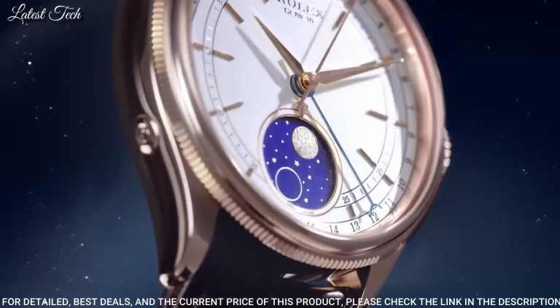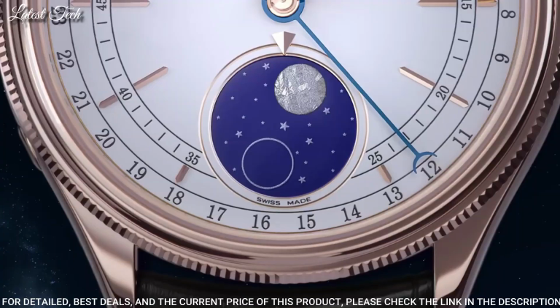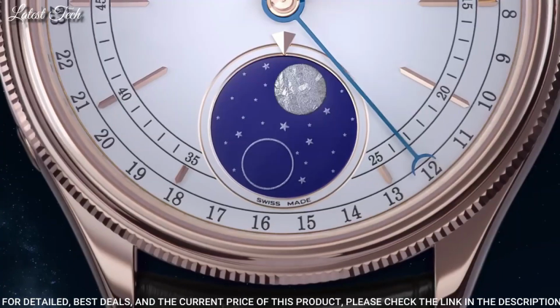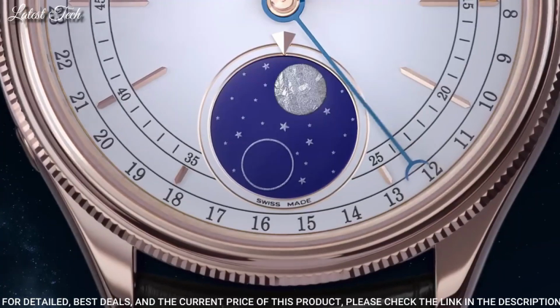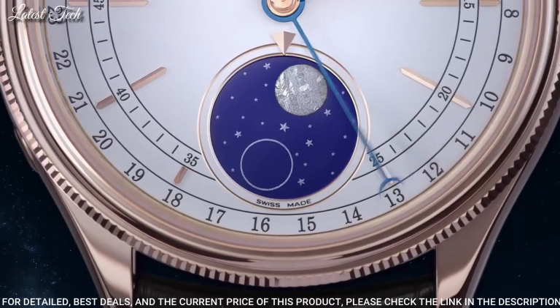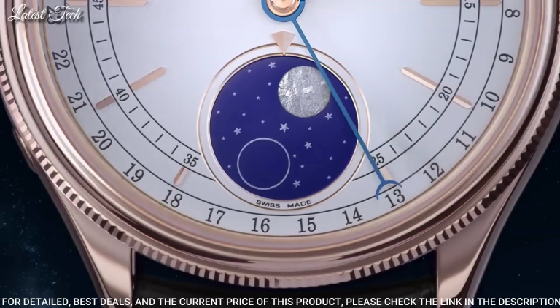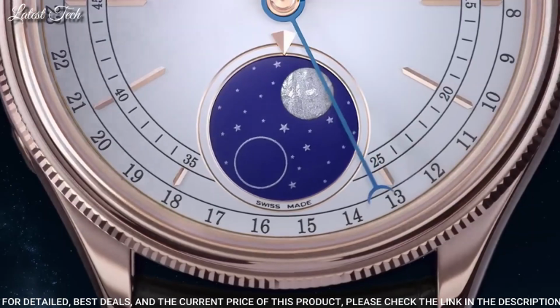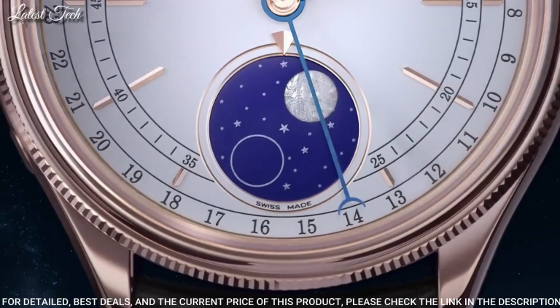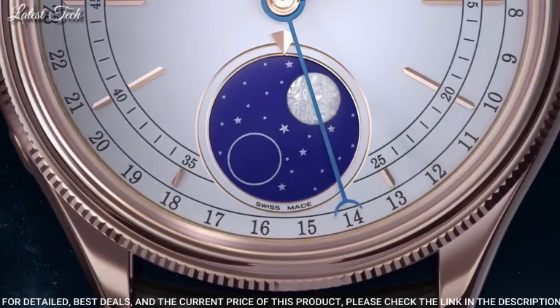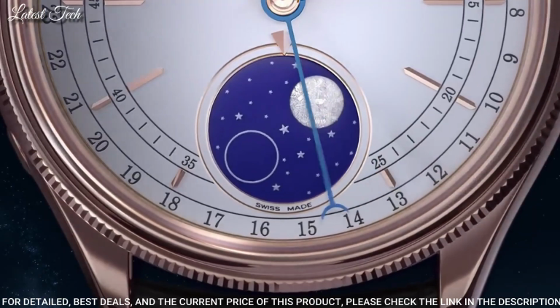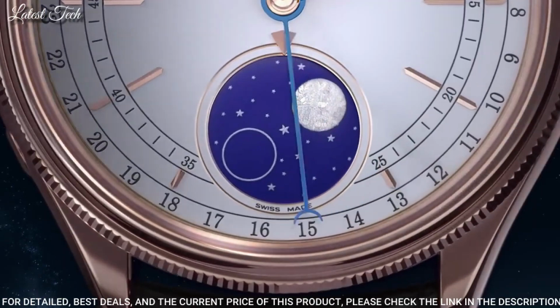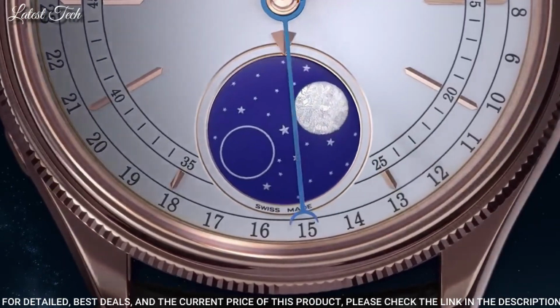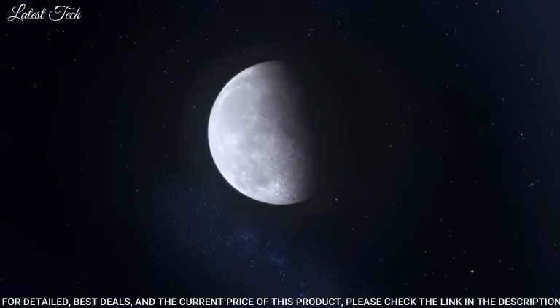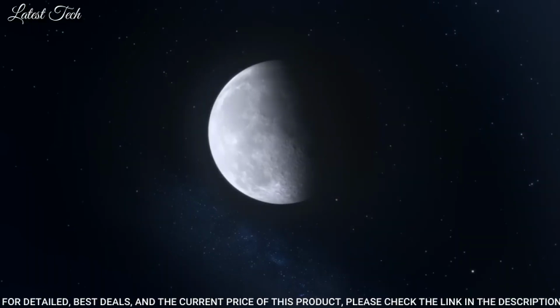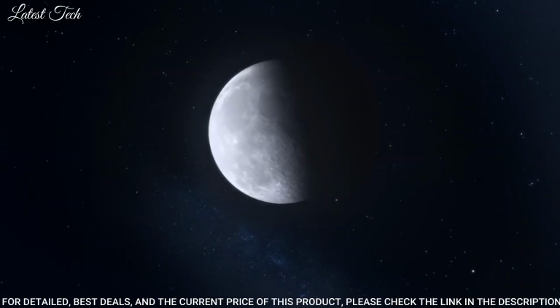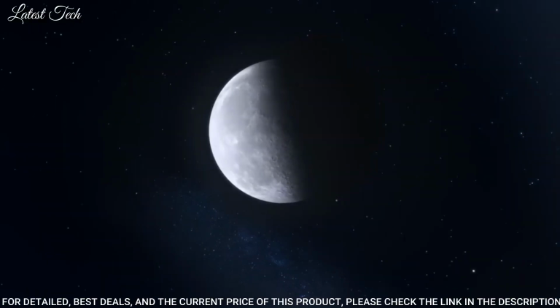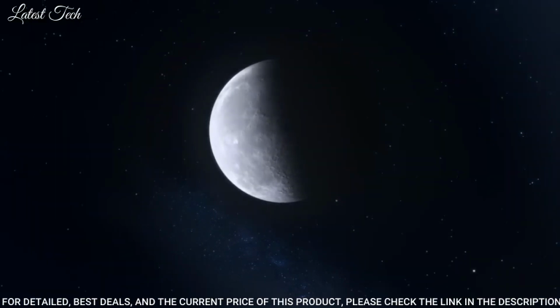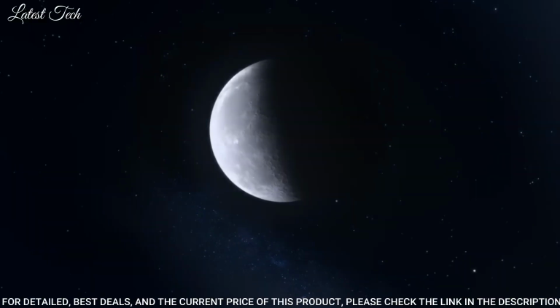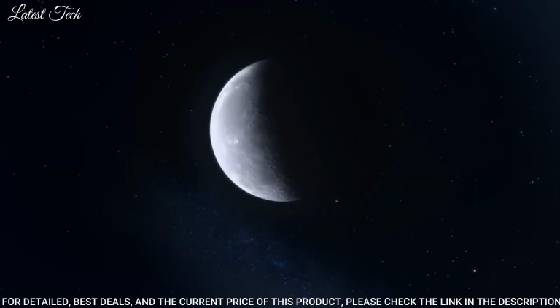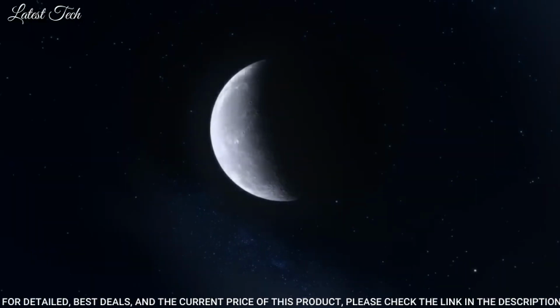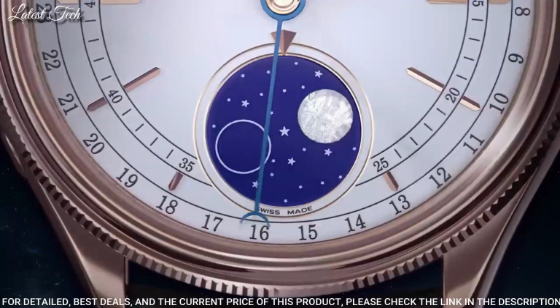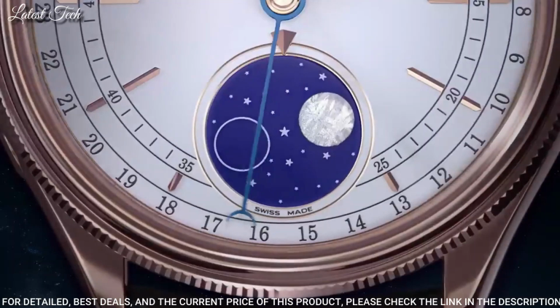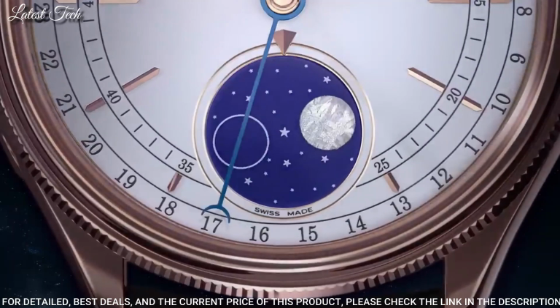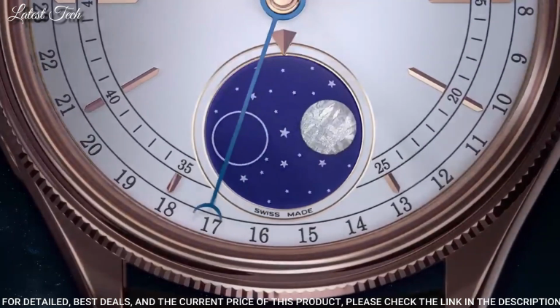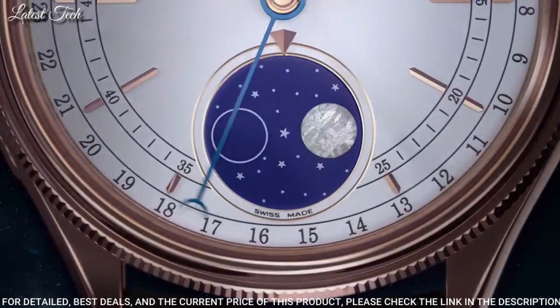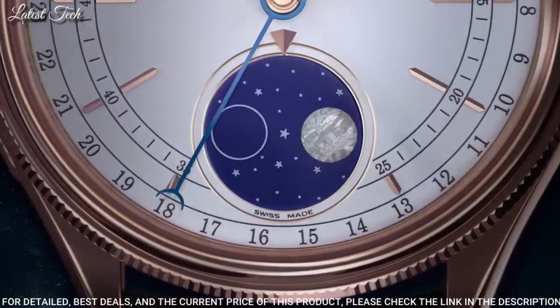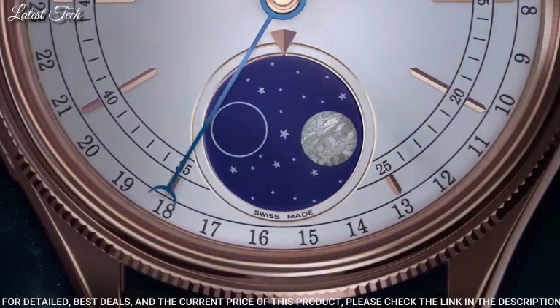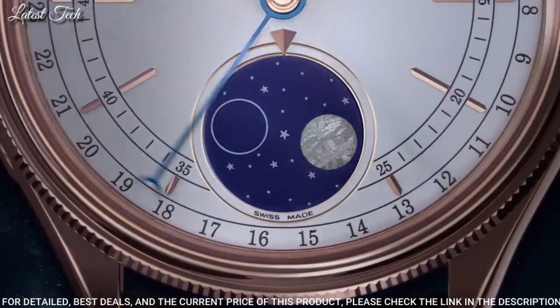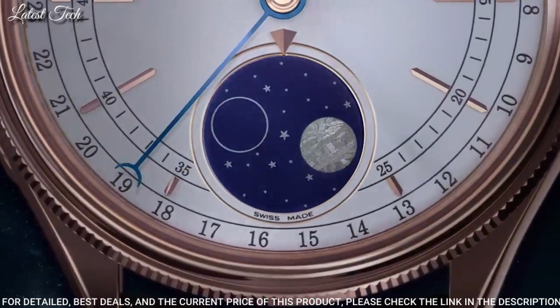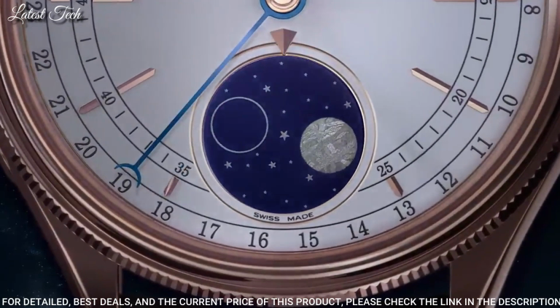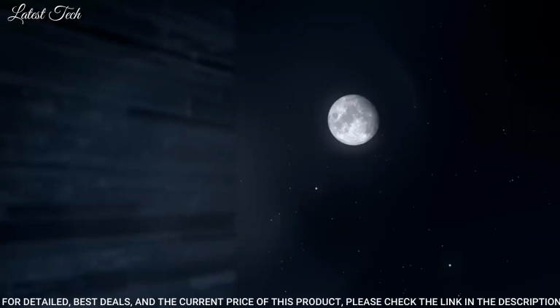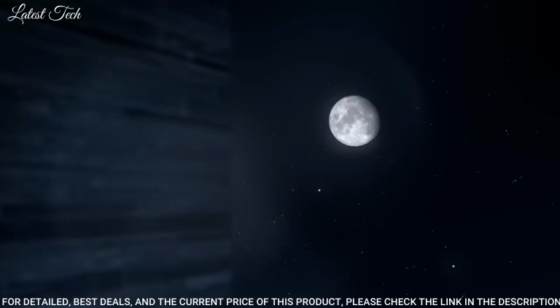Functions: date, hour, minute, second, moonphase. Swiss made.